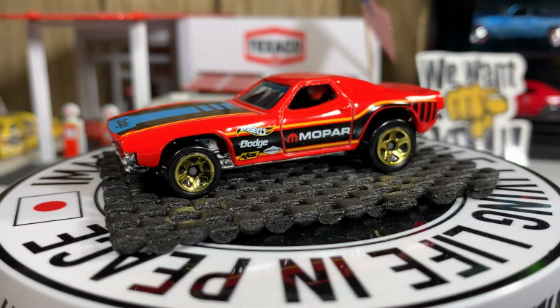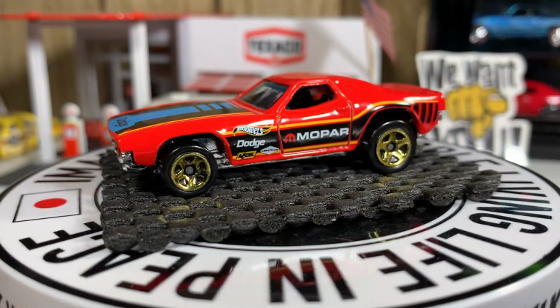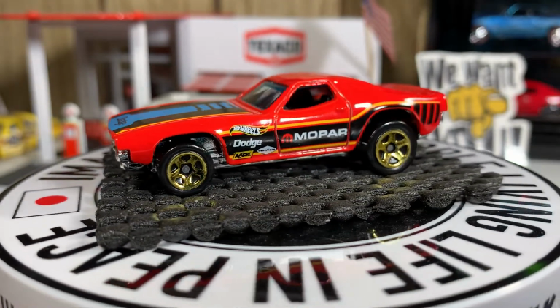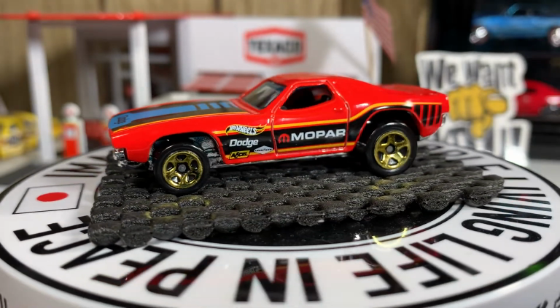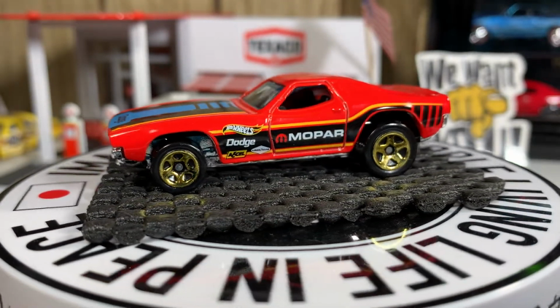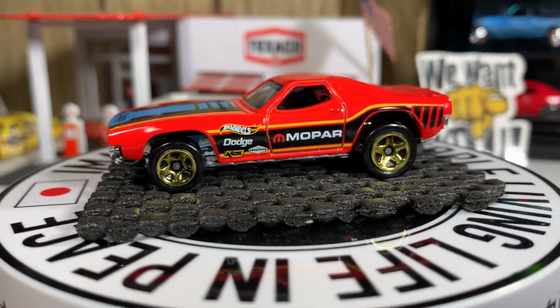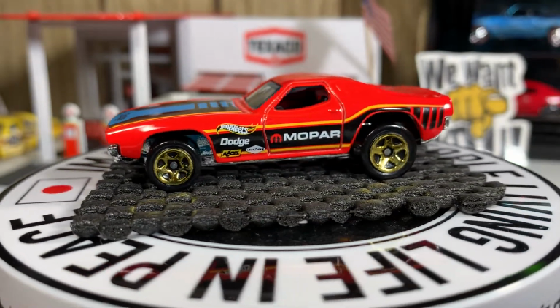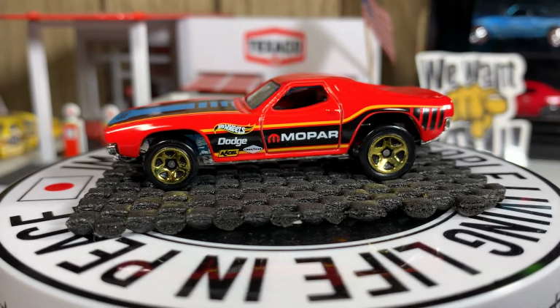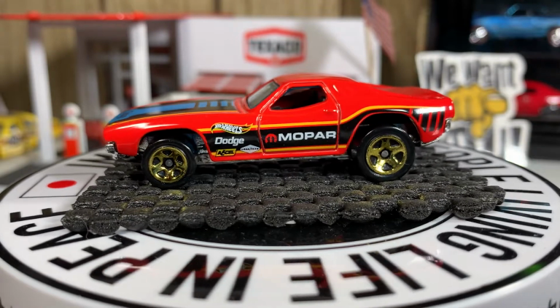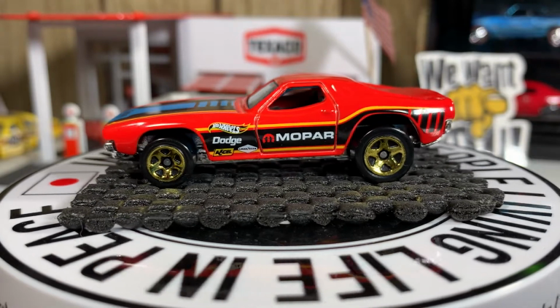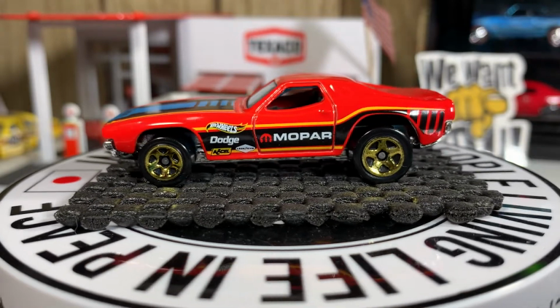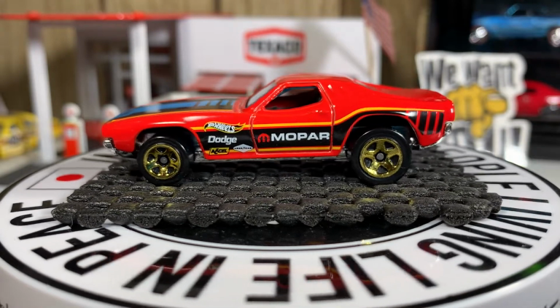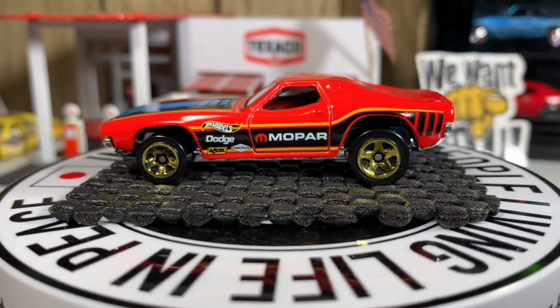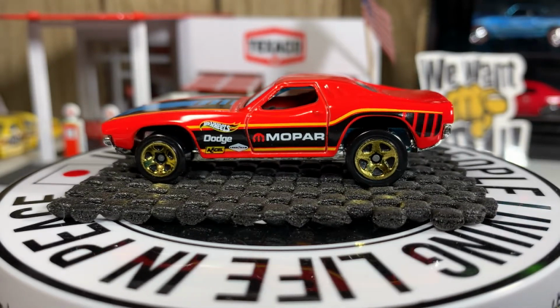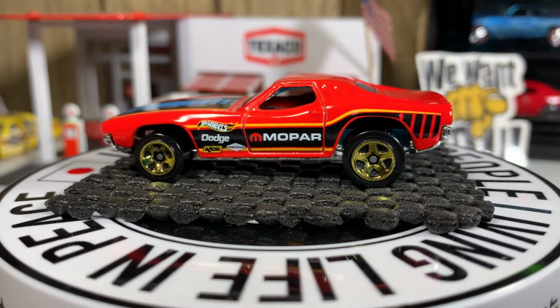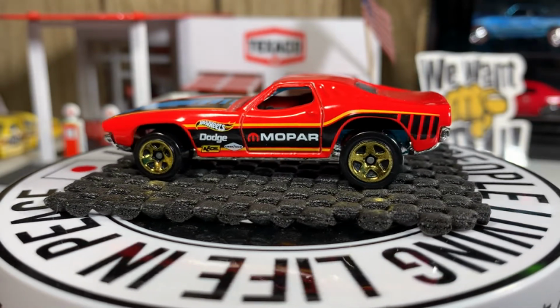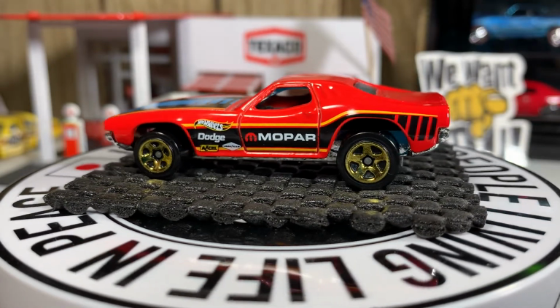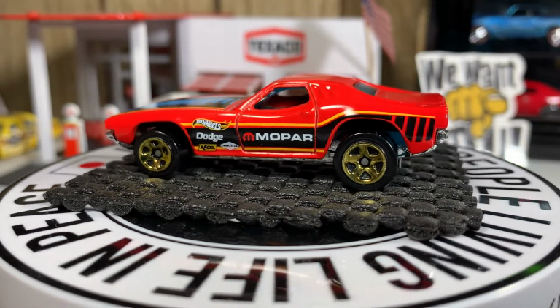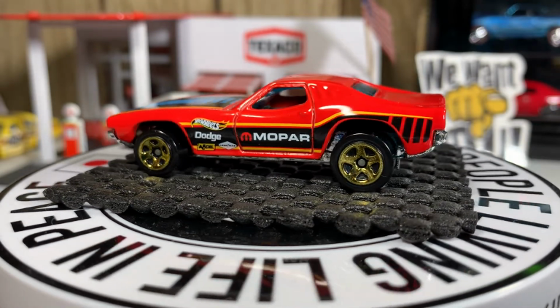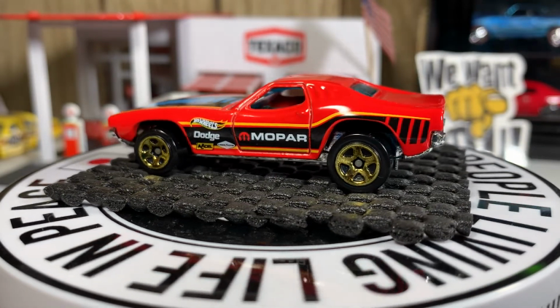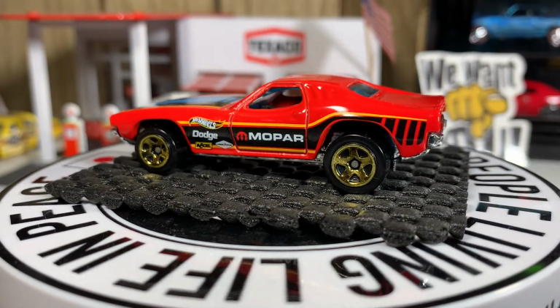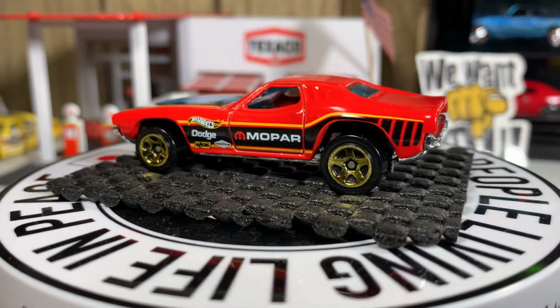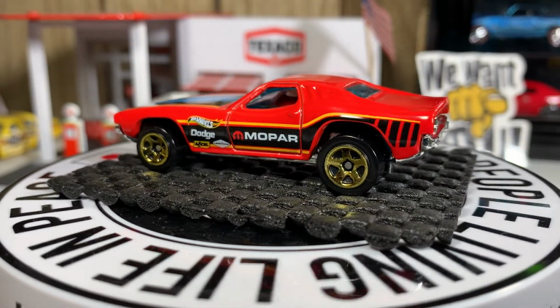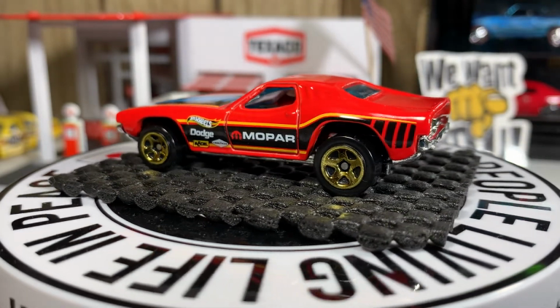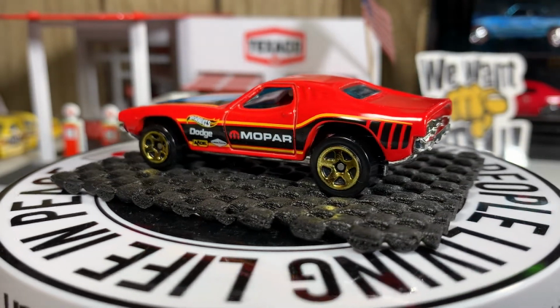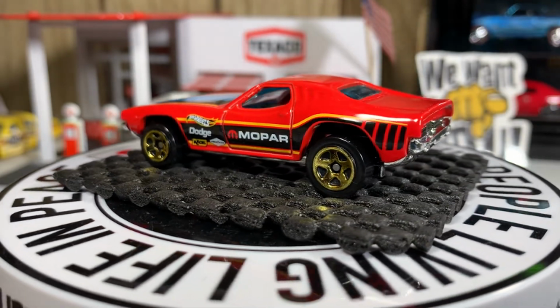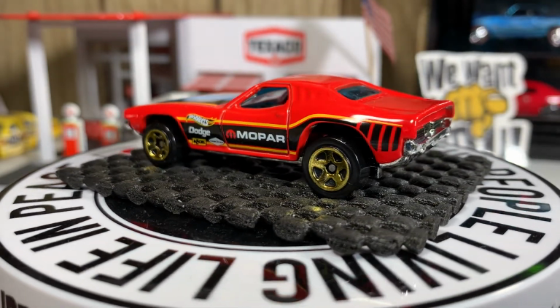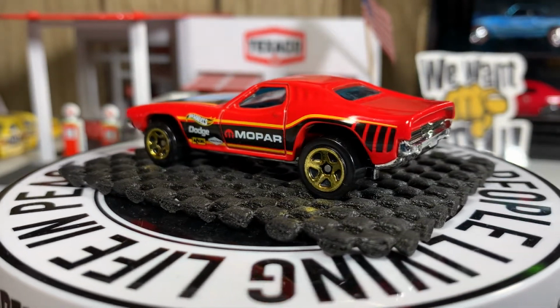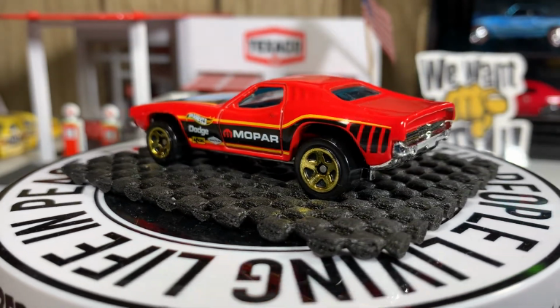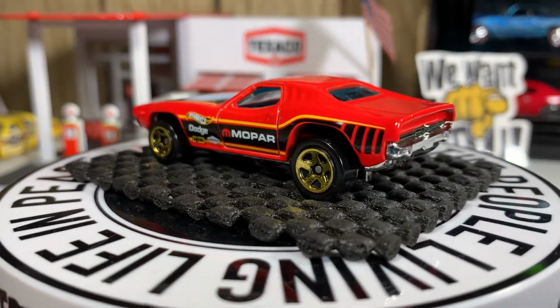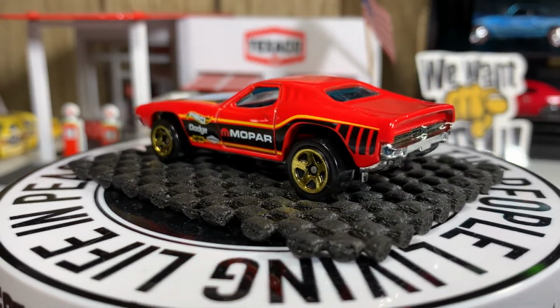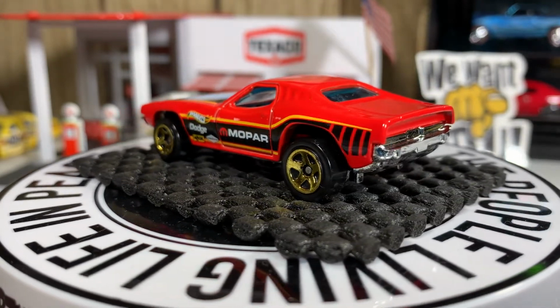I love this Dixie Challenger — don't bring it out much but I really enjoy this casting.